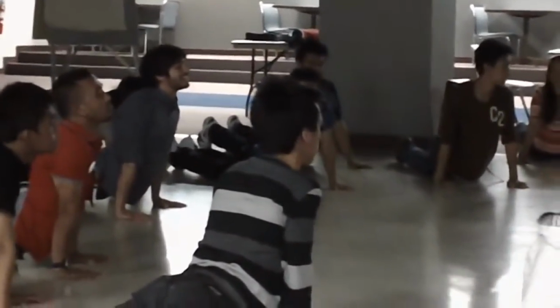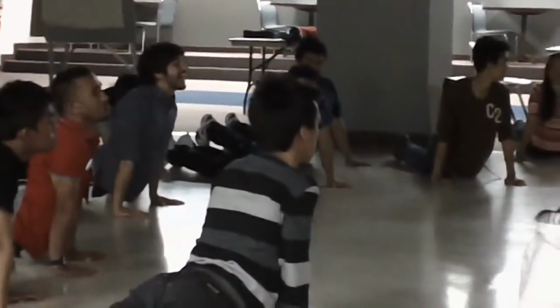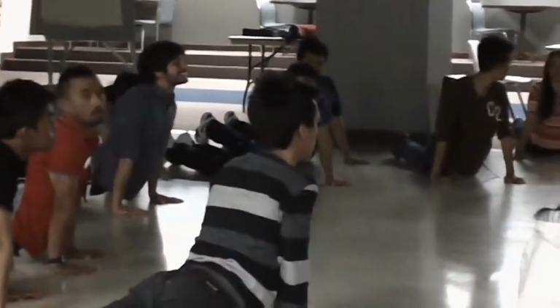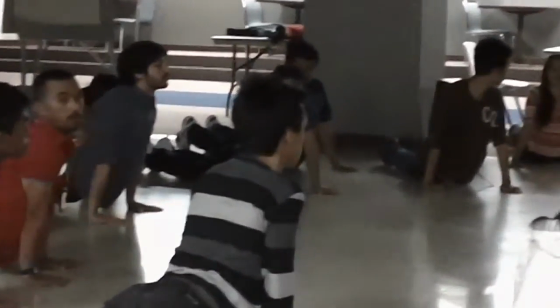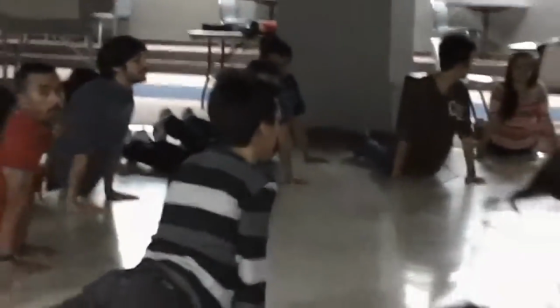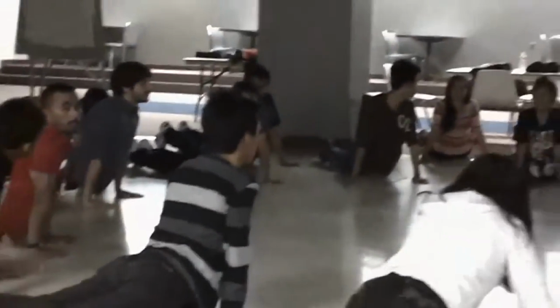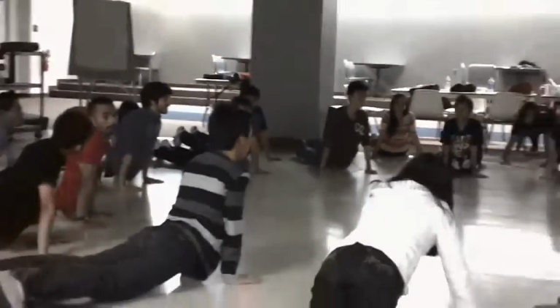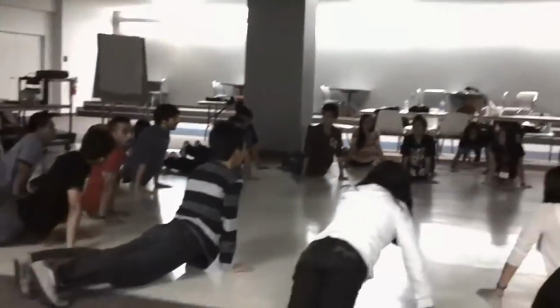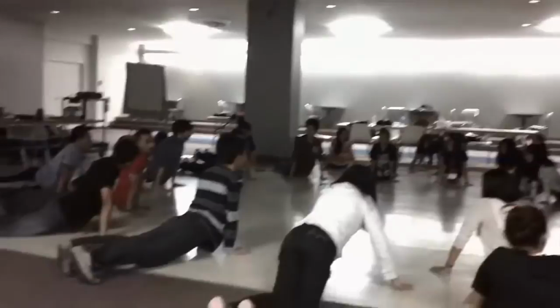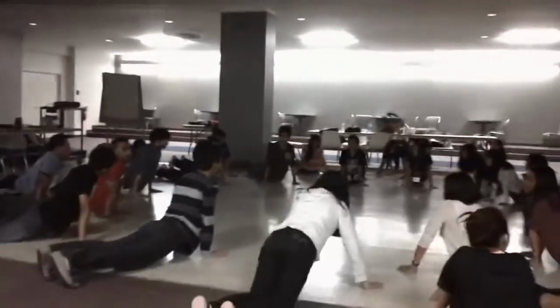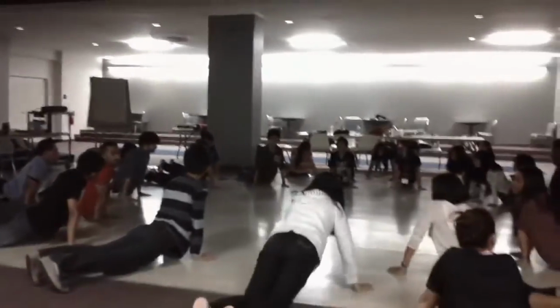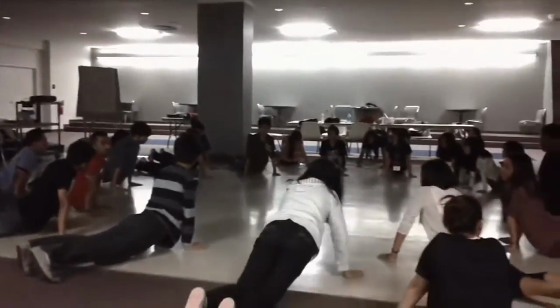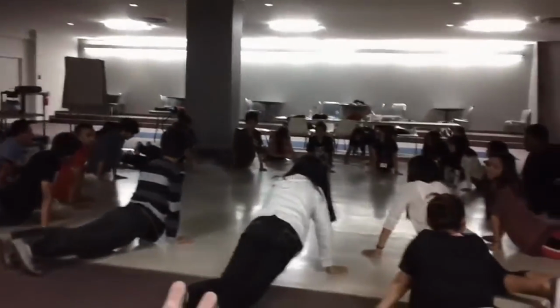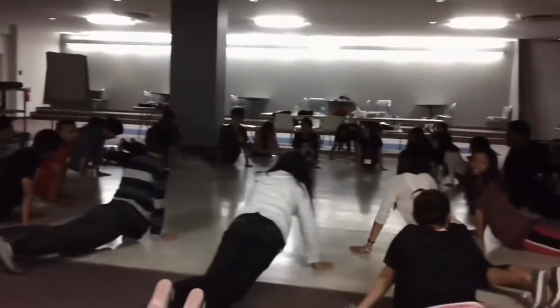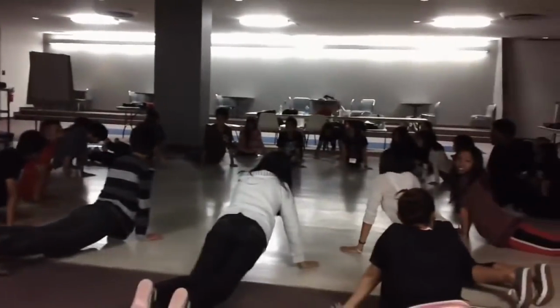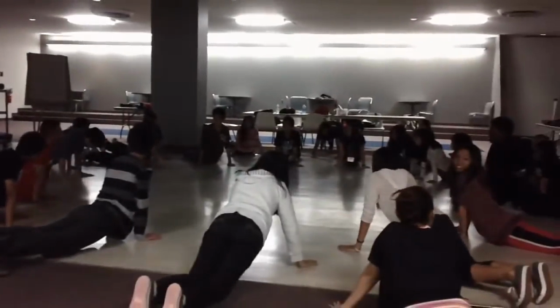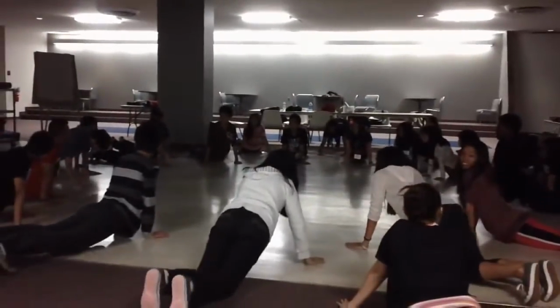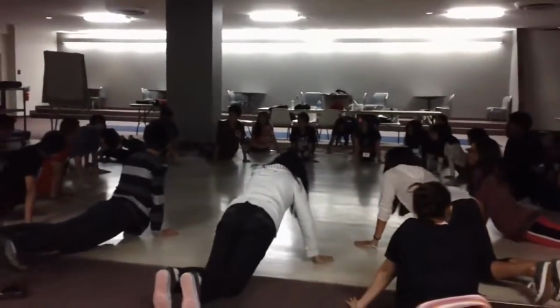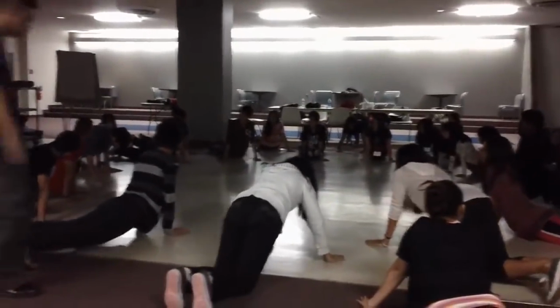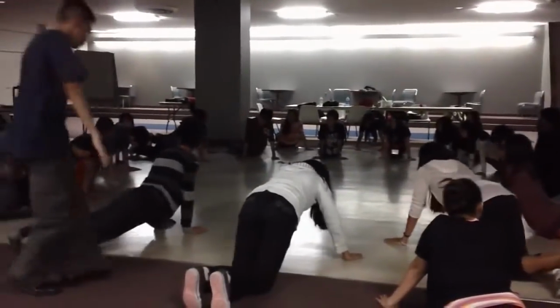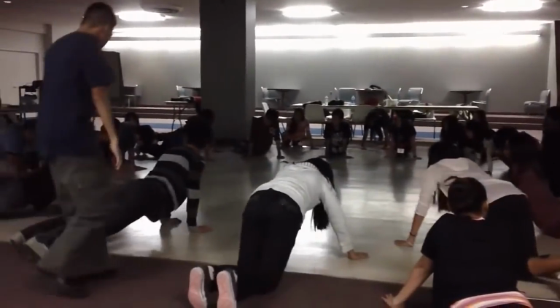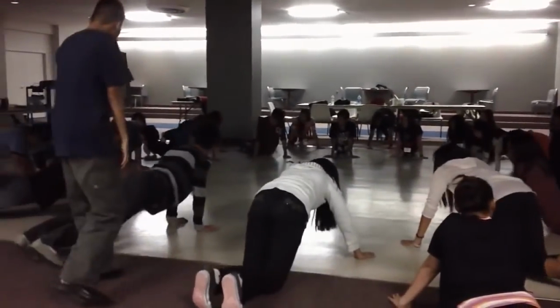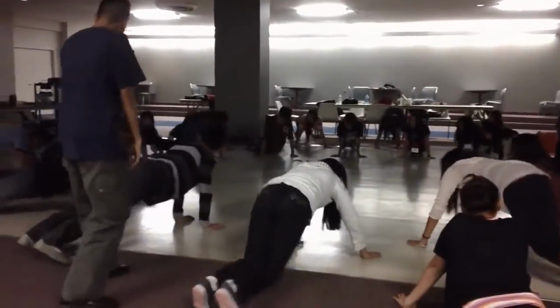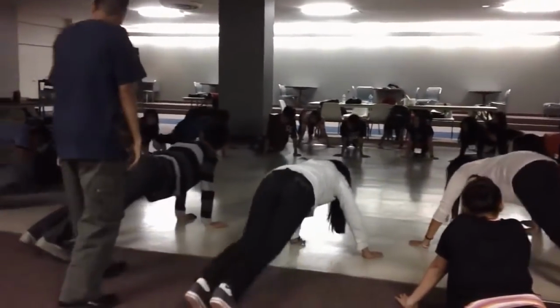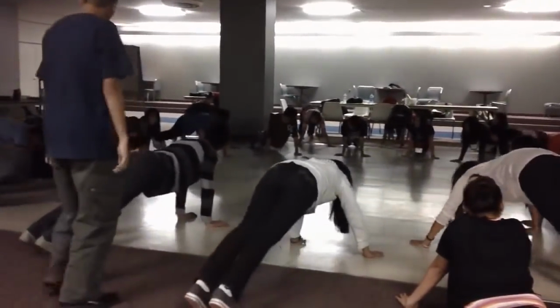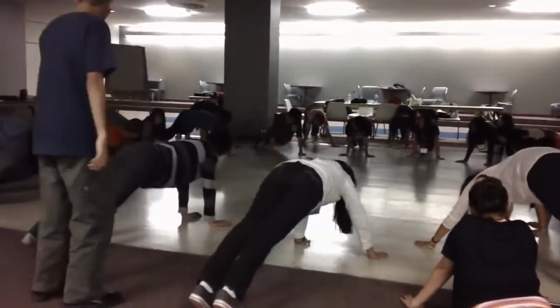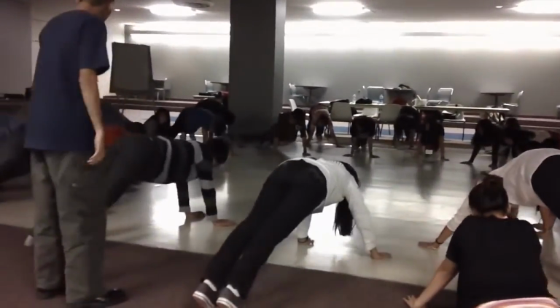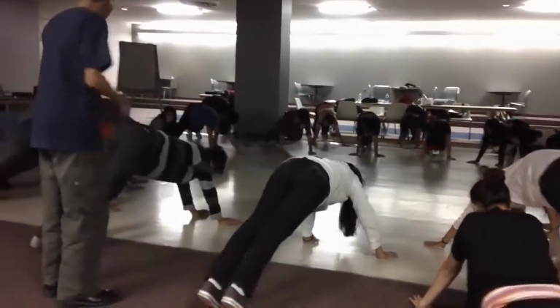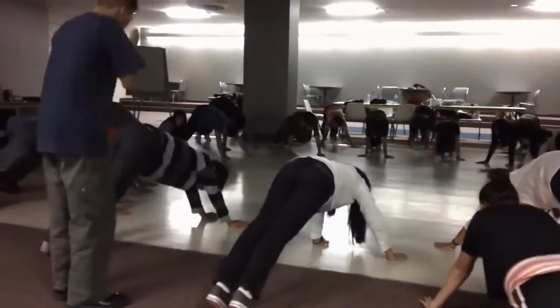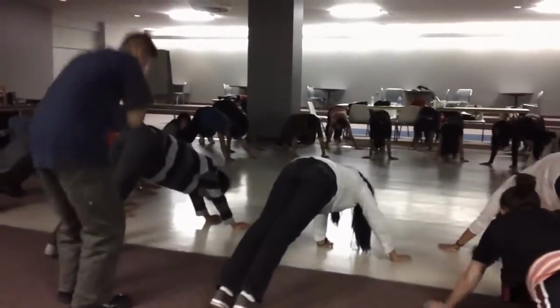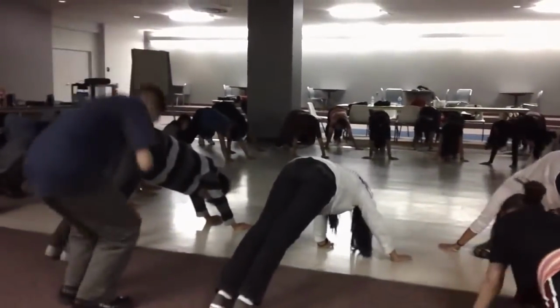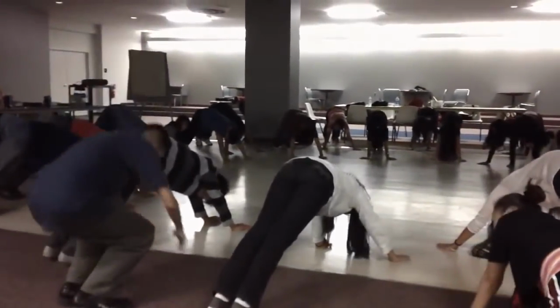The last thing we're going to do now in this position is you're going to go back here, just plank, and you're going to push back — this is called downward dog.